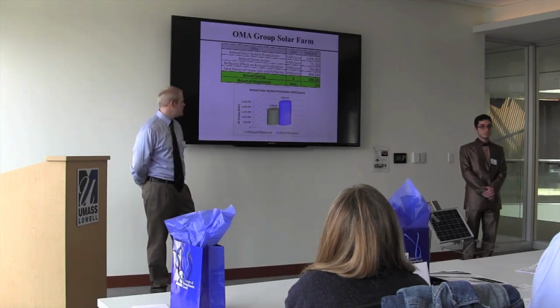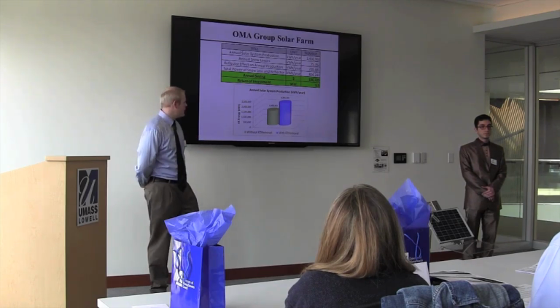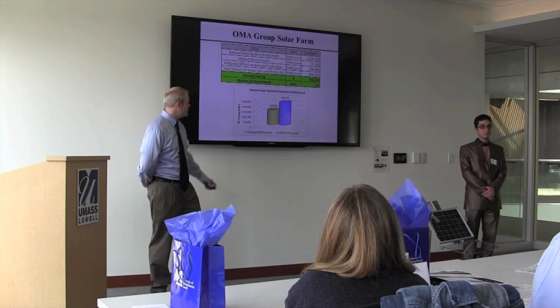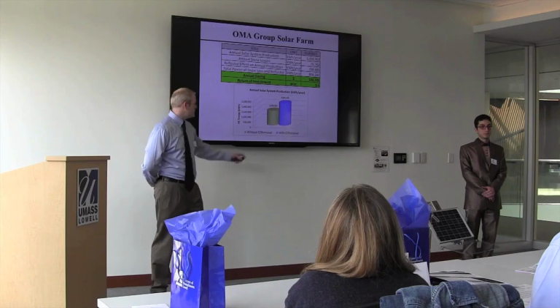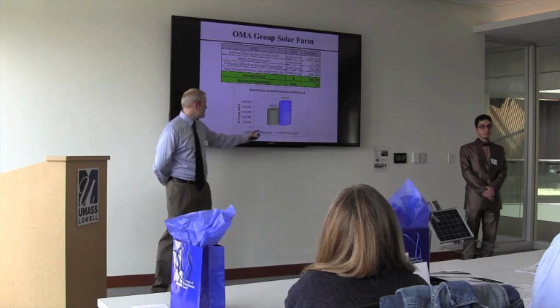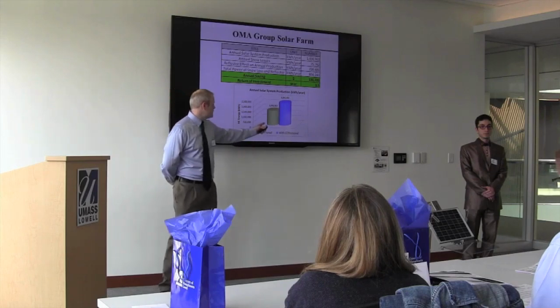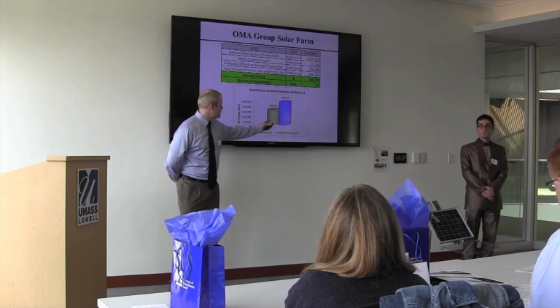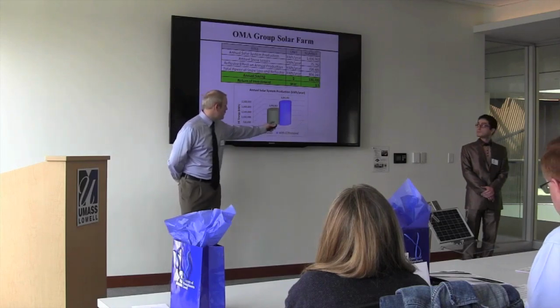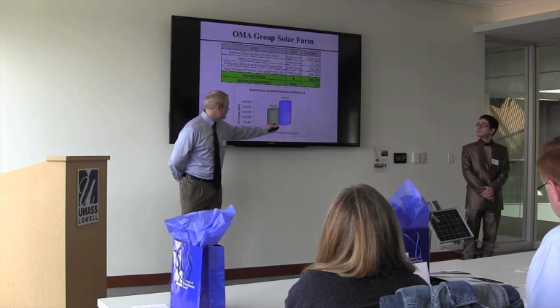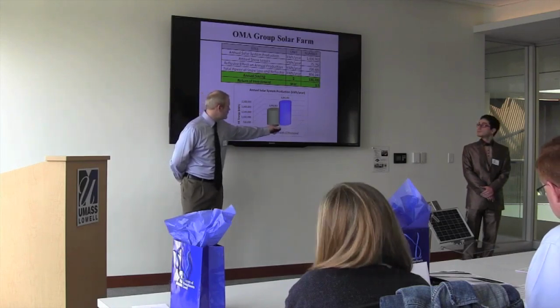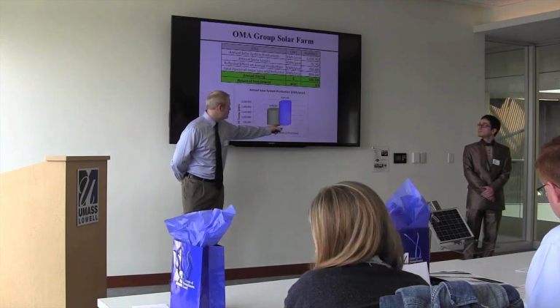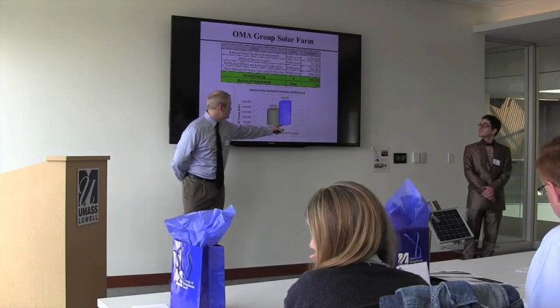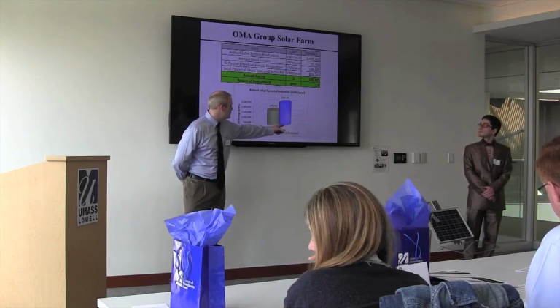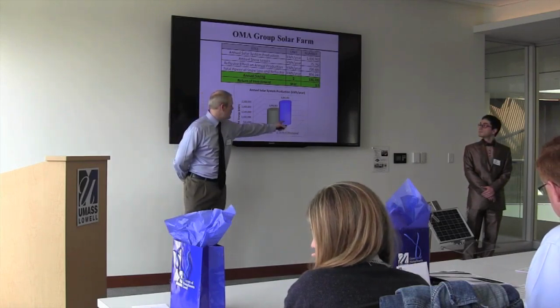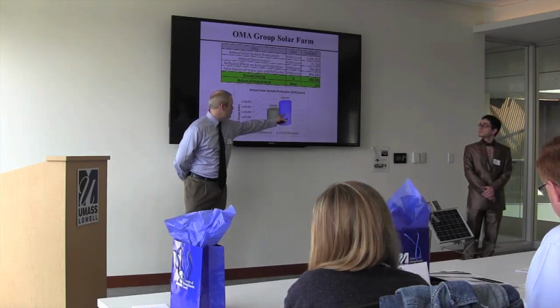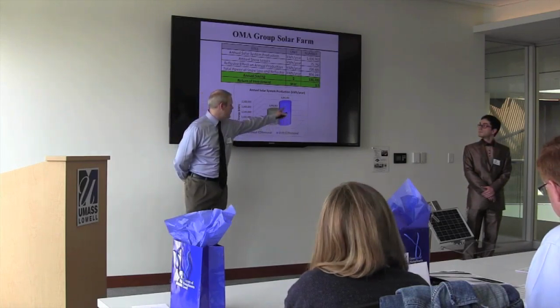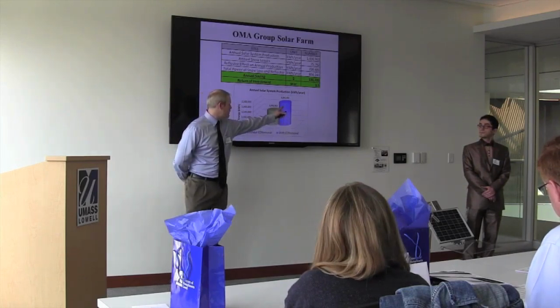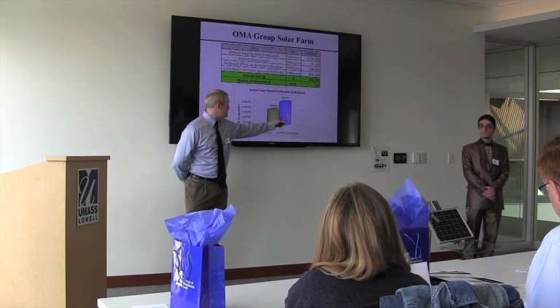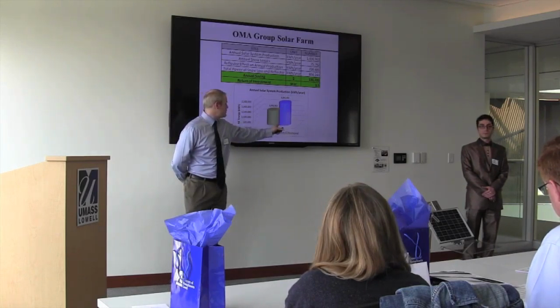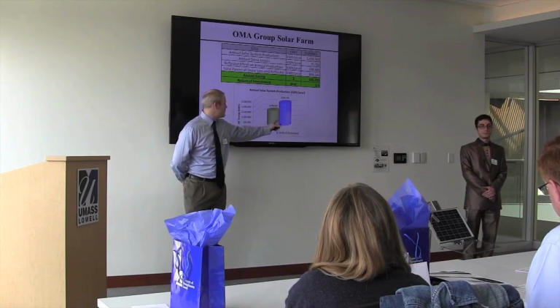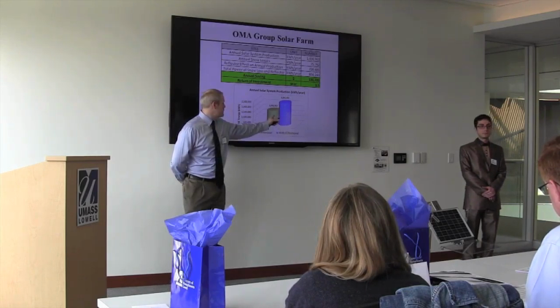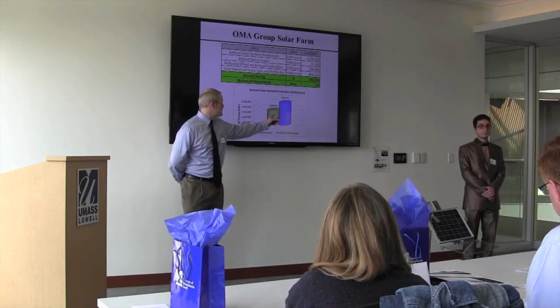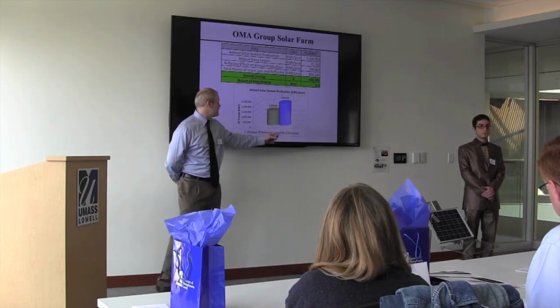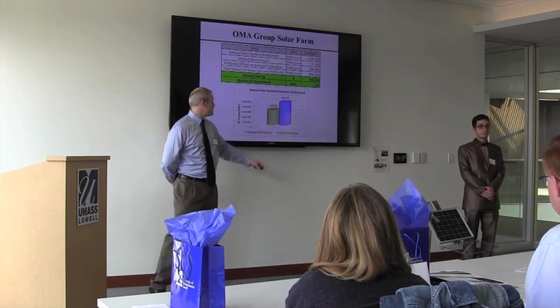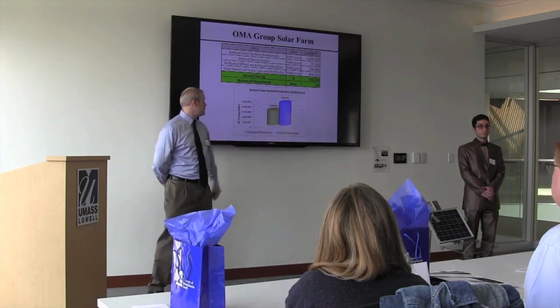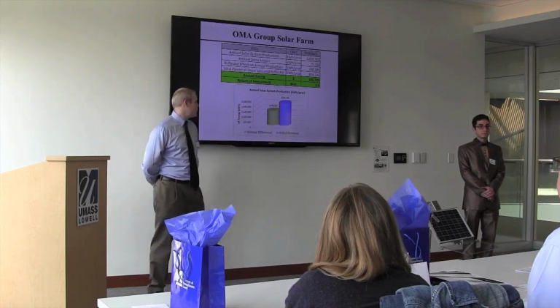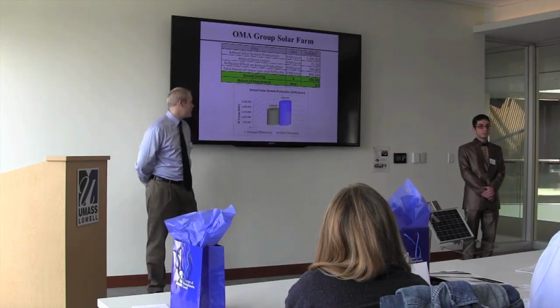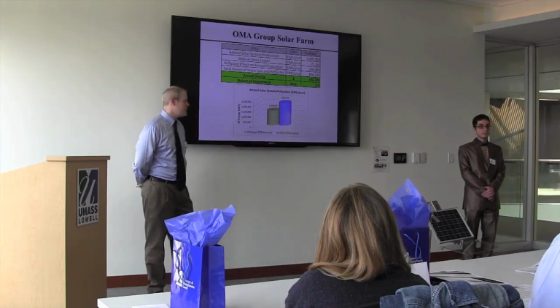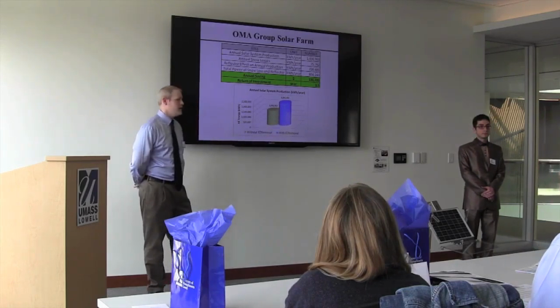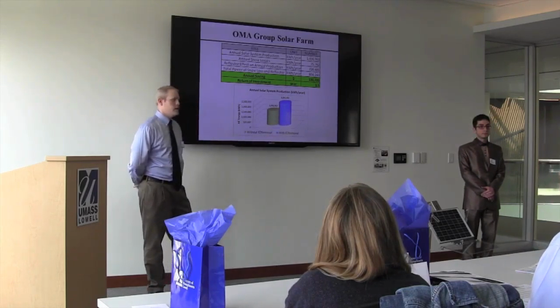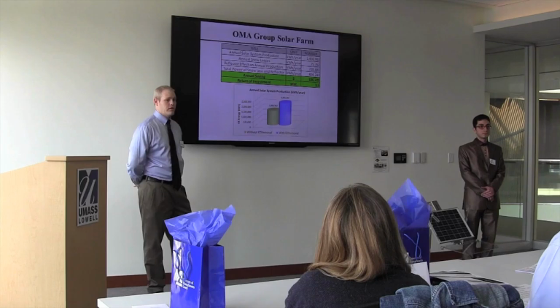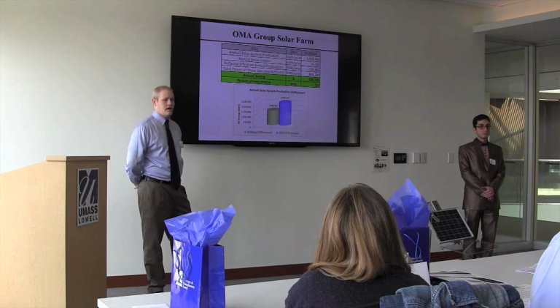As you can see, the amount of energy produced with our system is significantly greater than without.